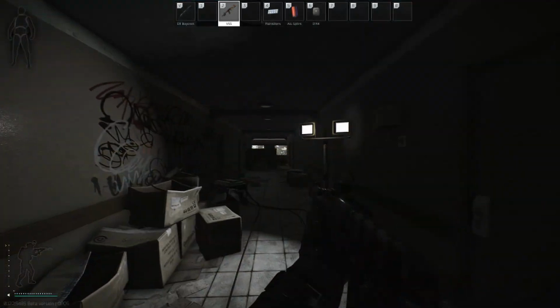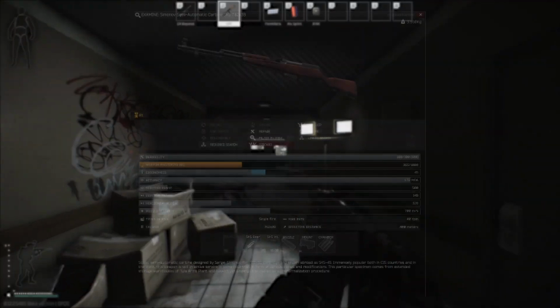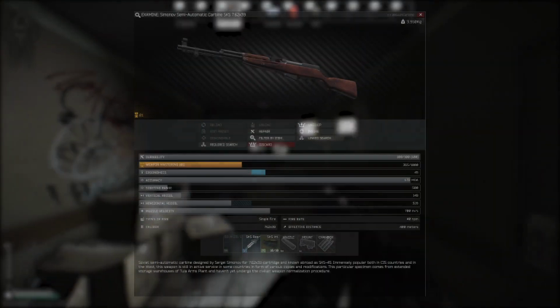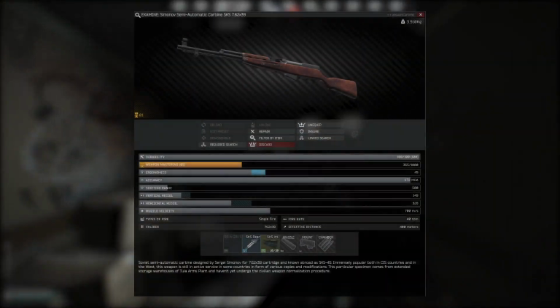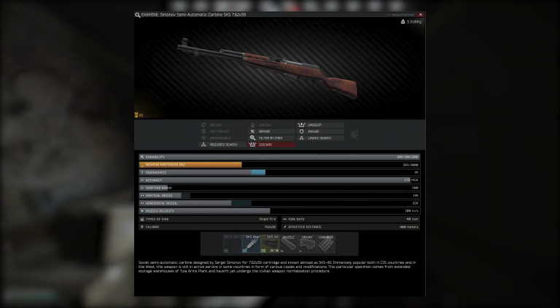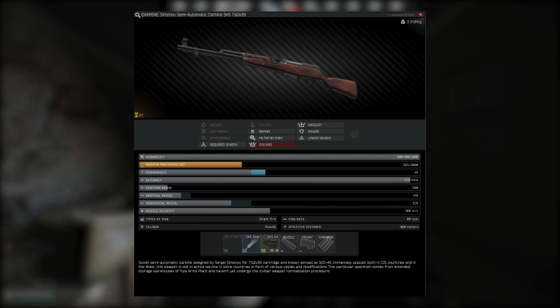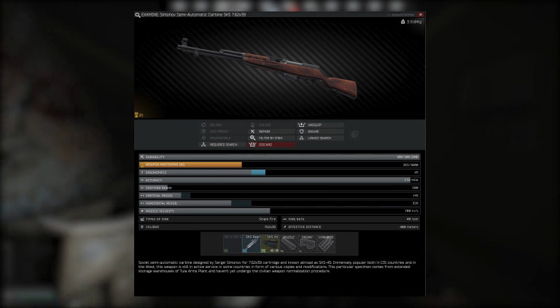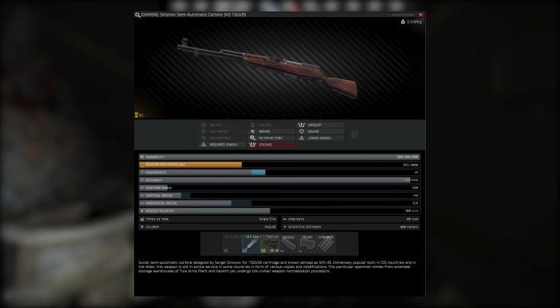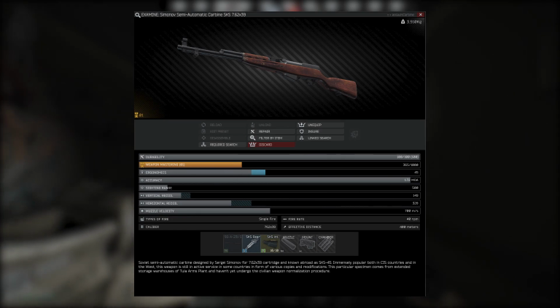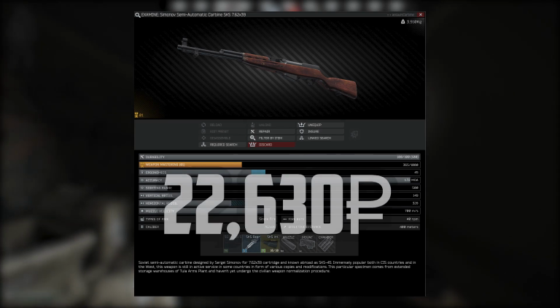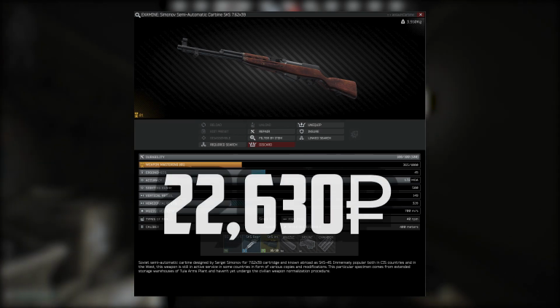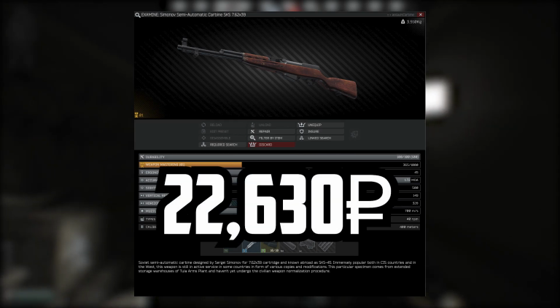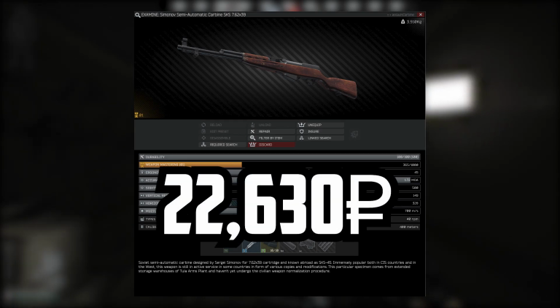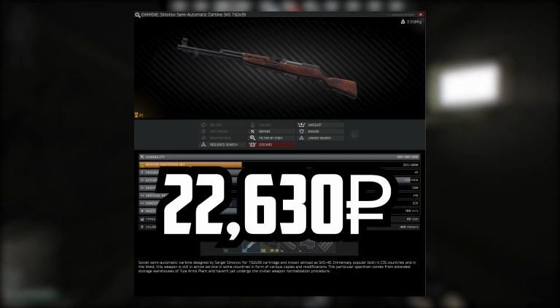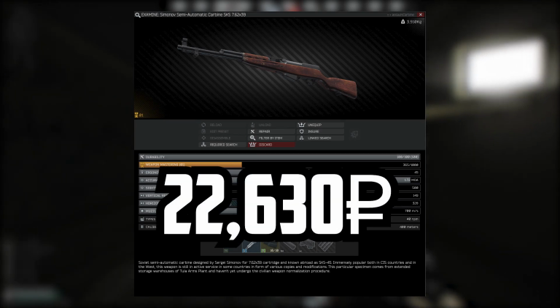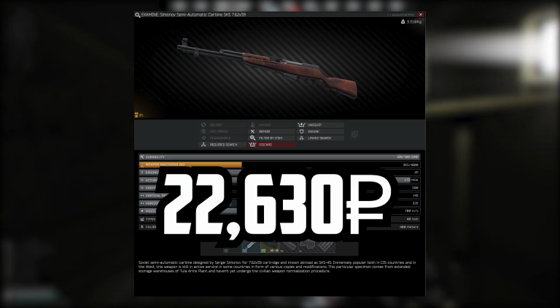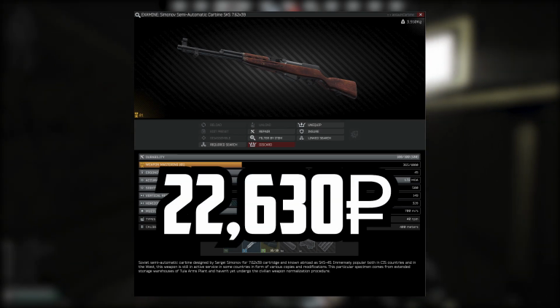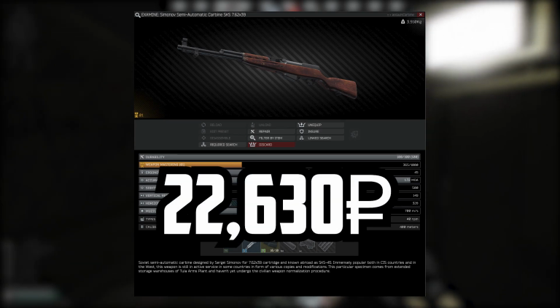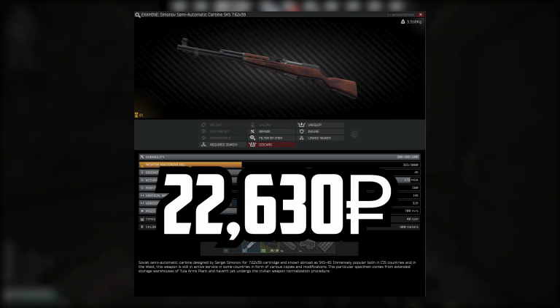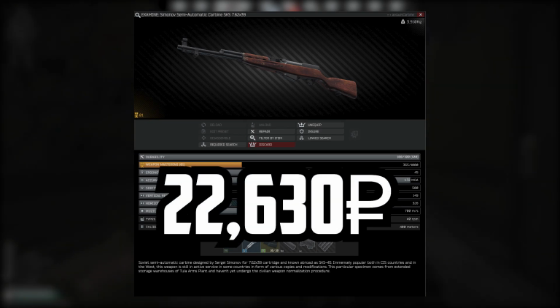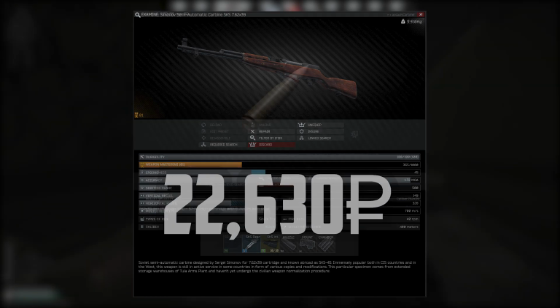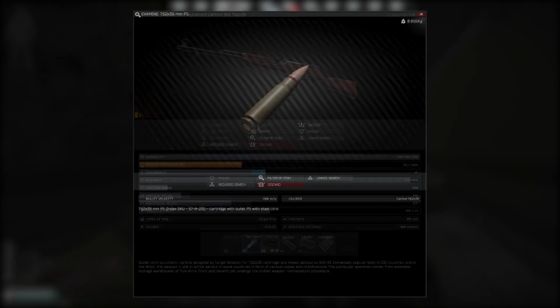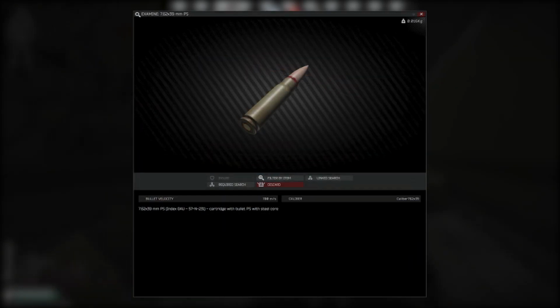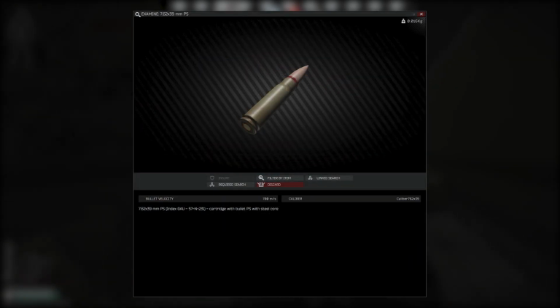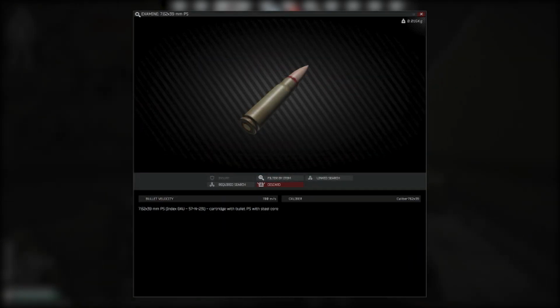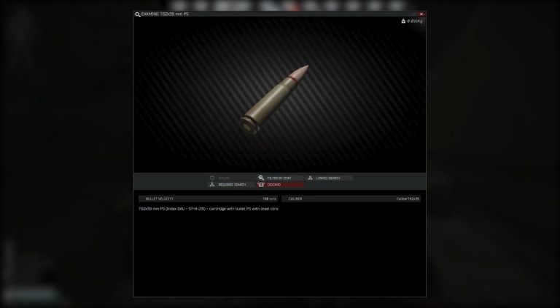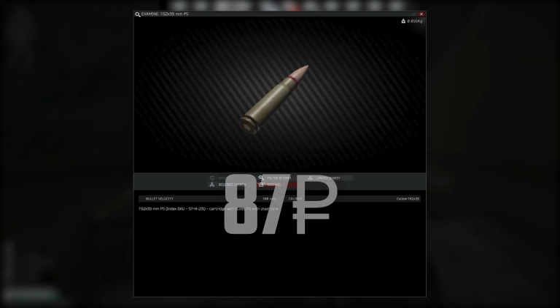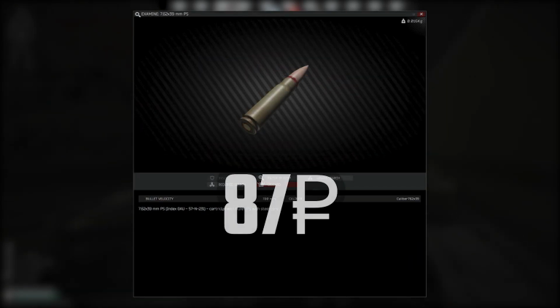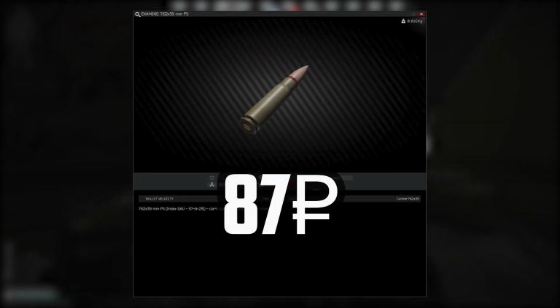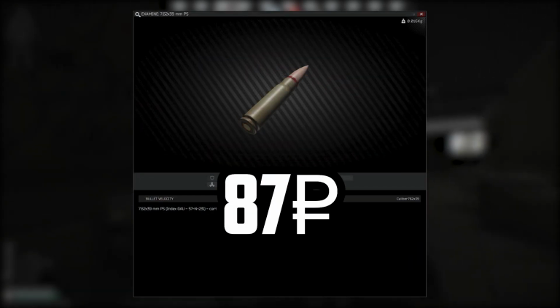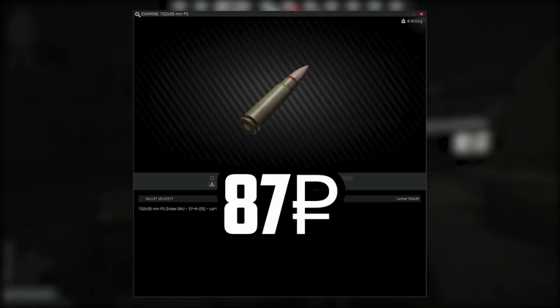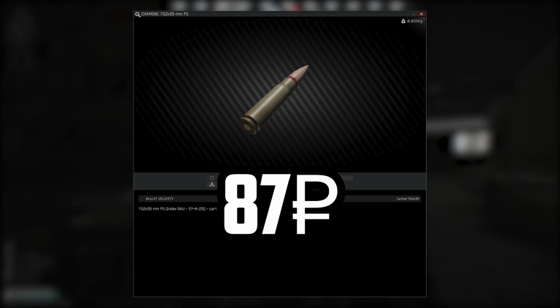This gun will cost you an astounding 22,630 rubles. PS rounds cost 87 rubles a shot.